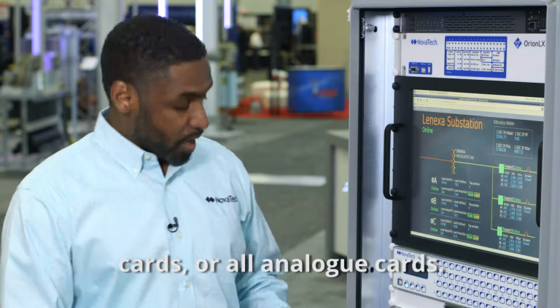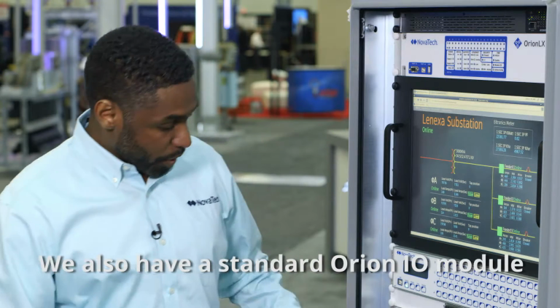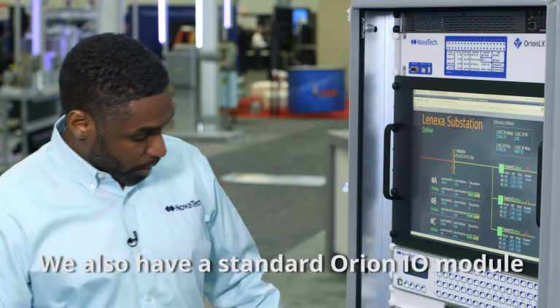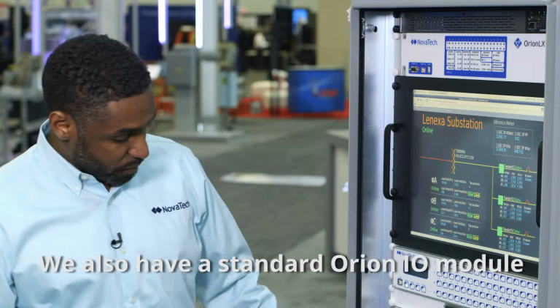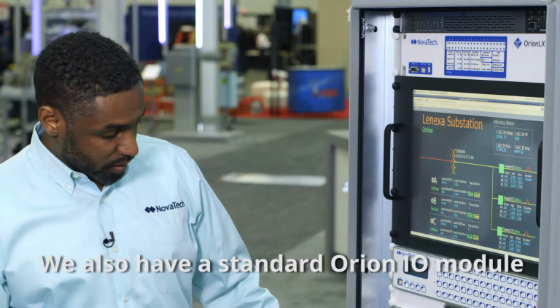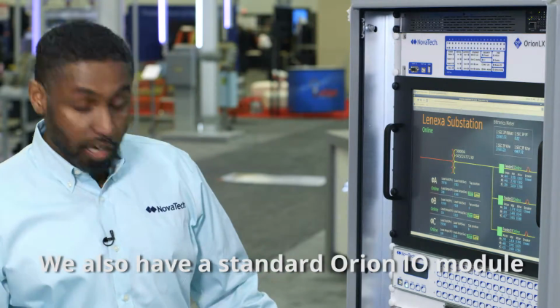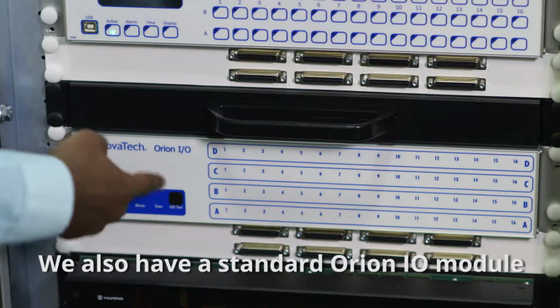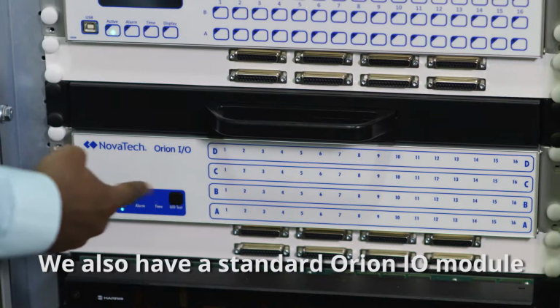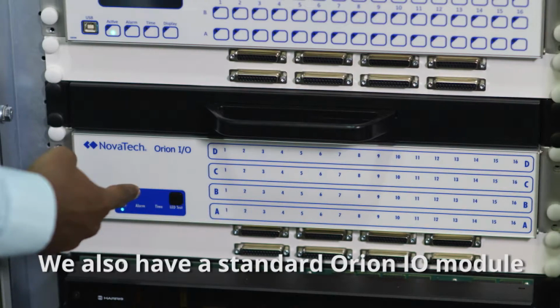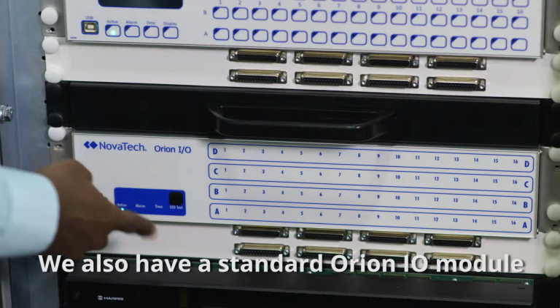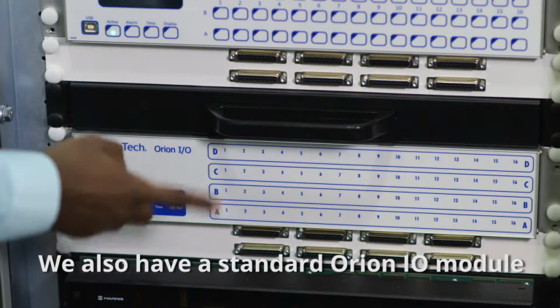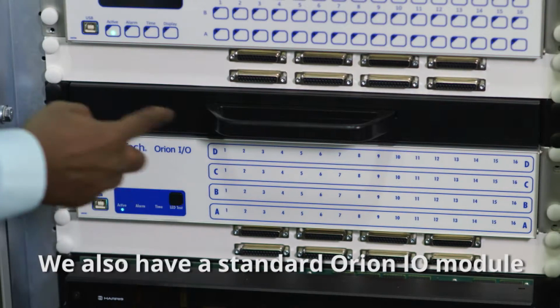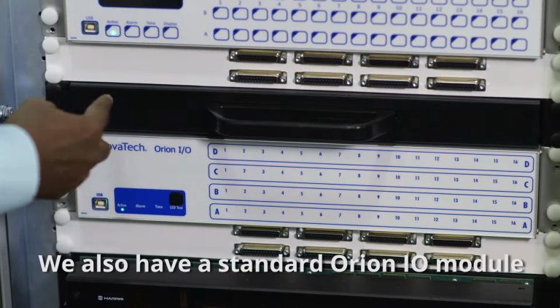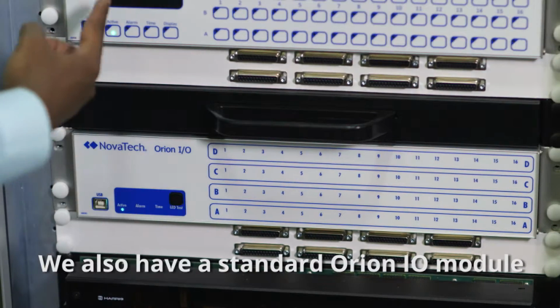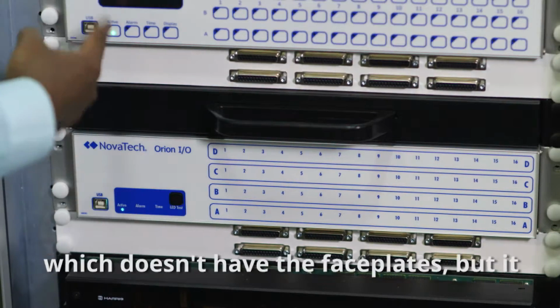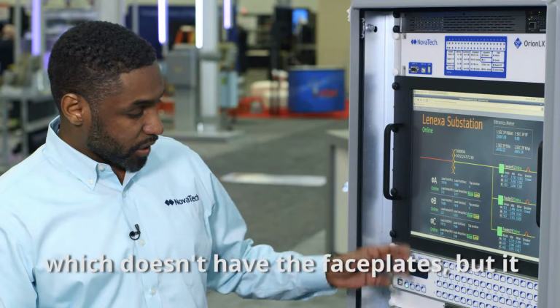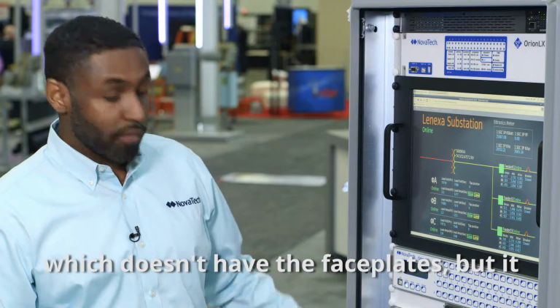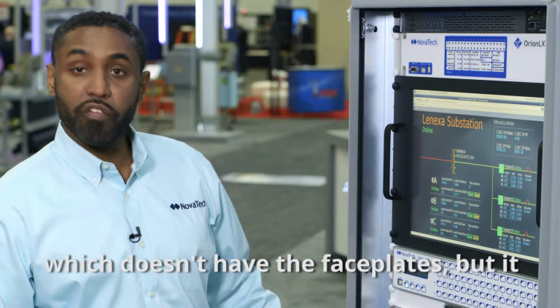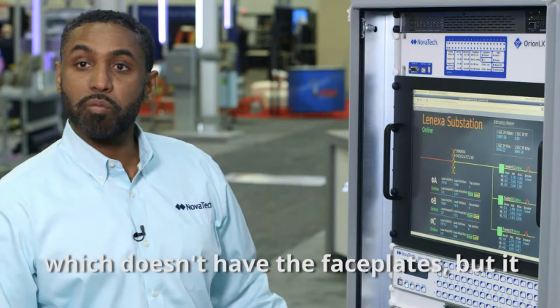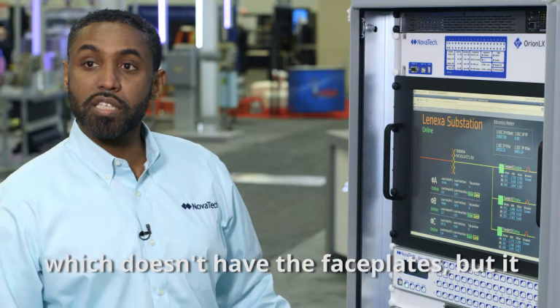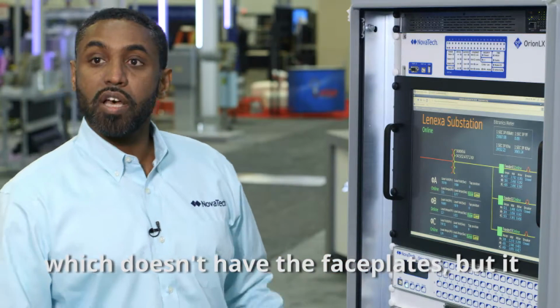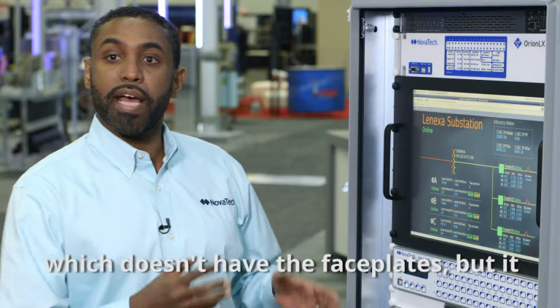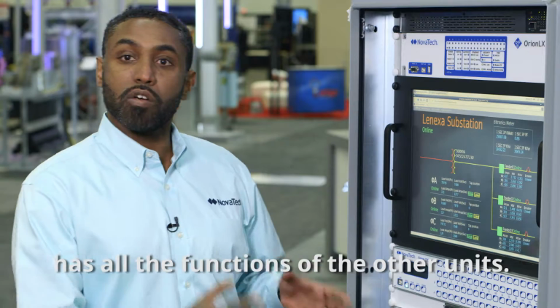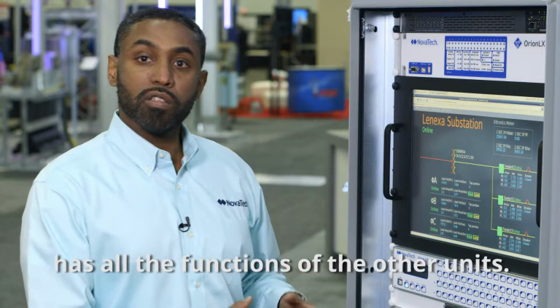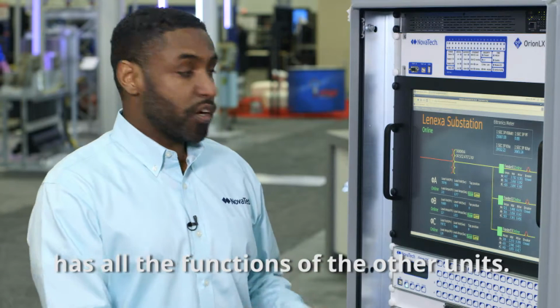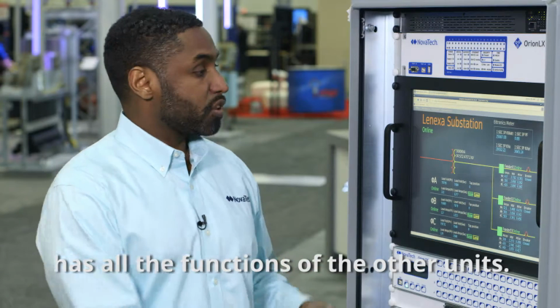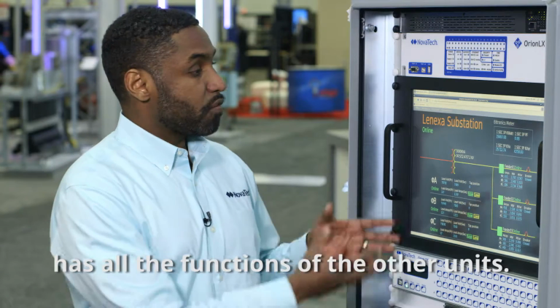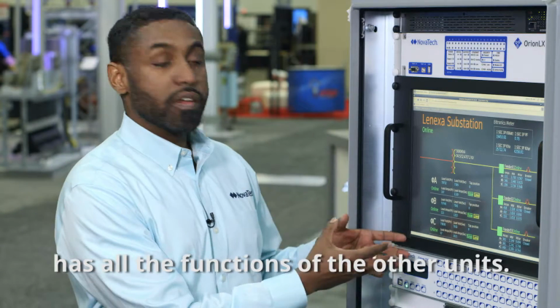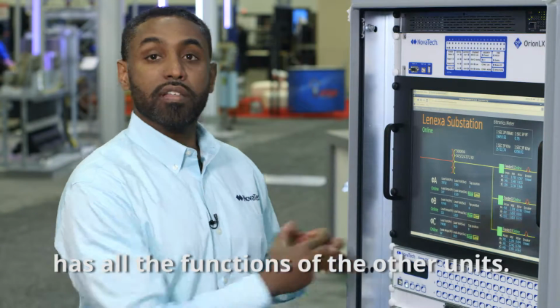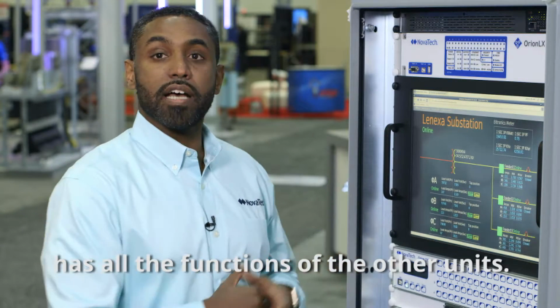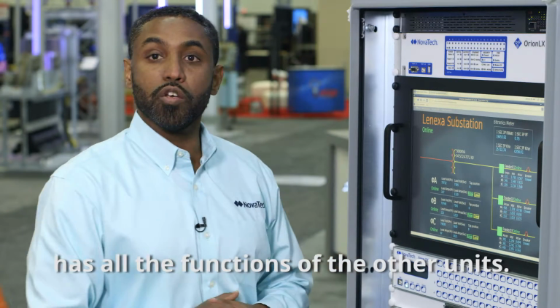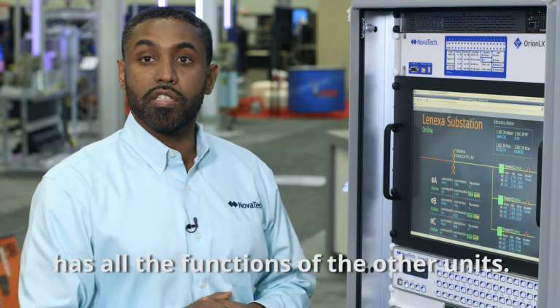We also have a standard Orion I.O. module, which doesn't have the face plates, but it has all the function of the units.